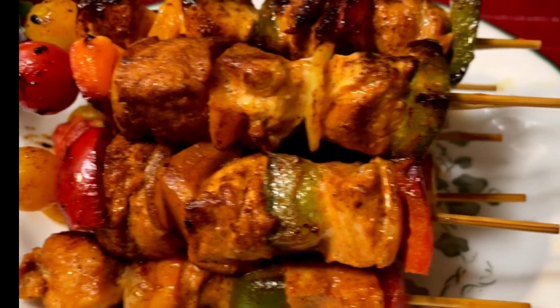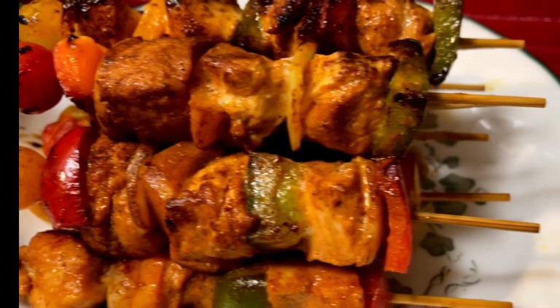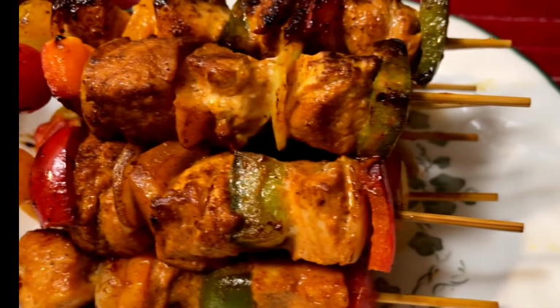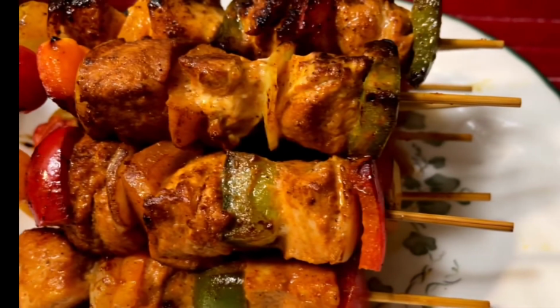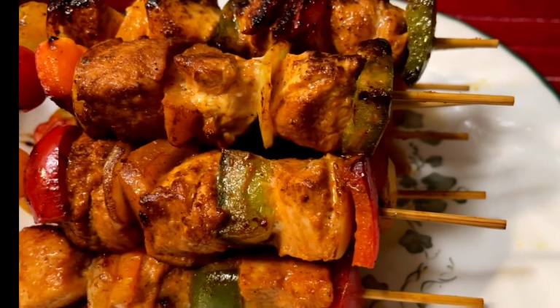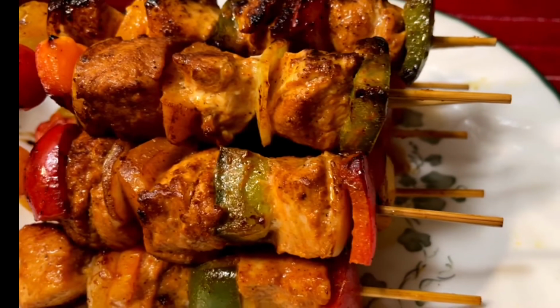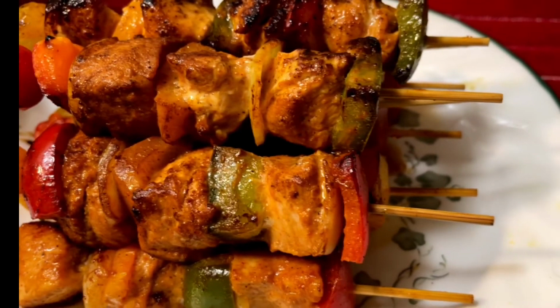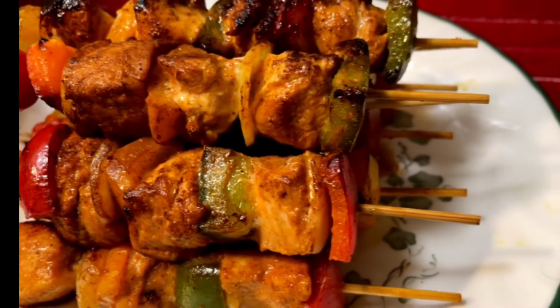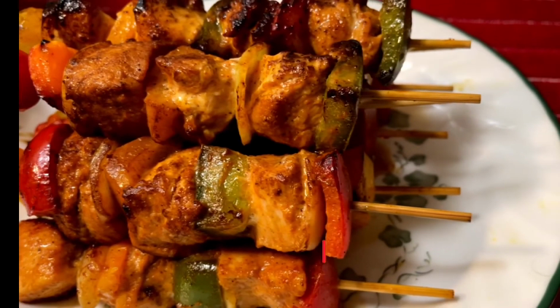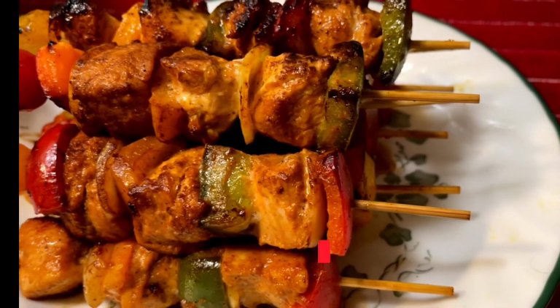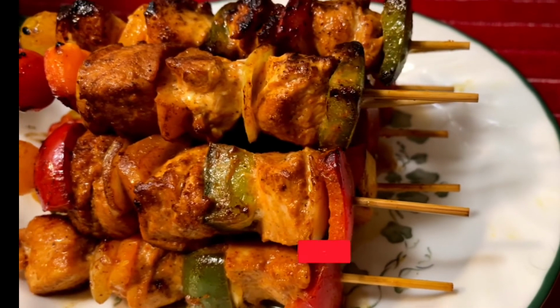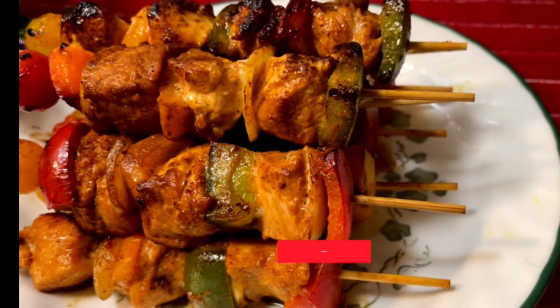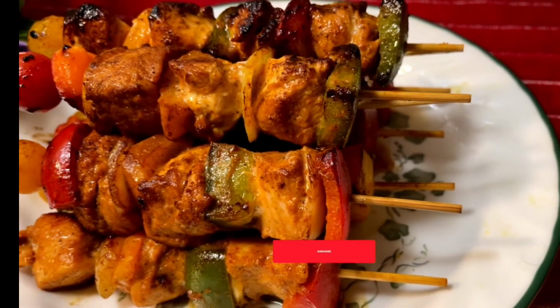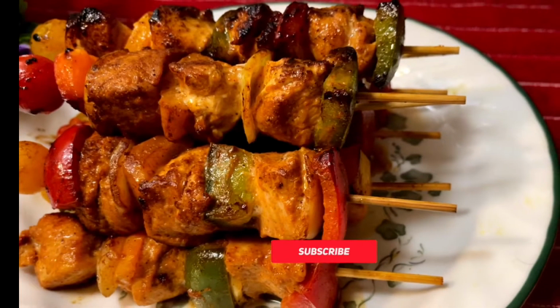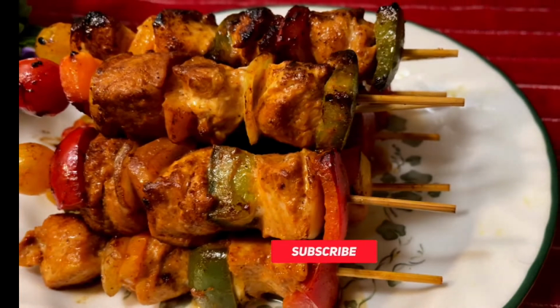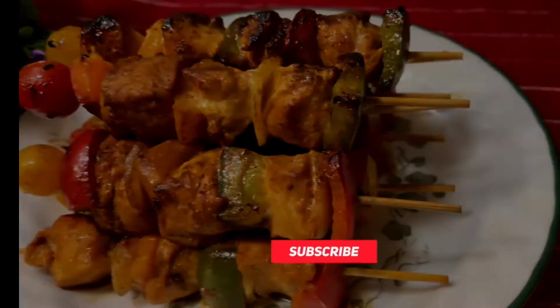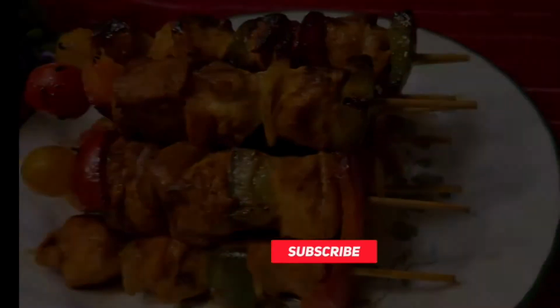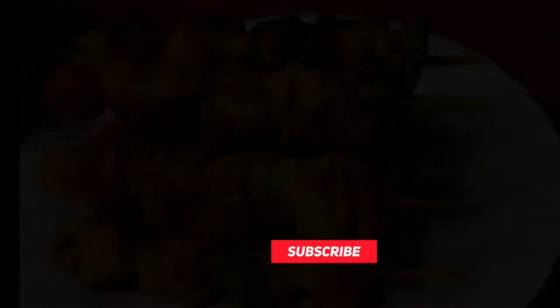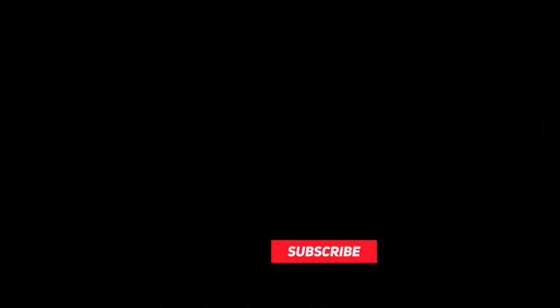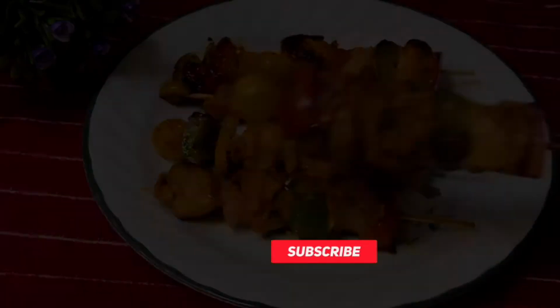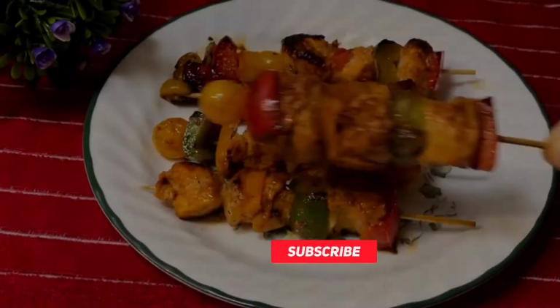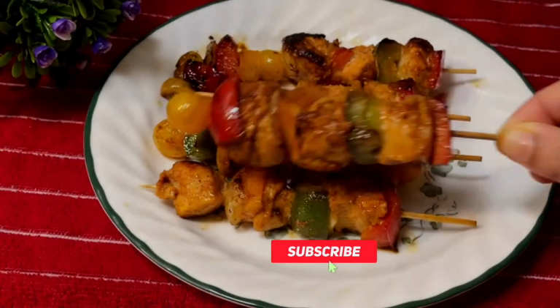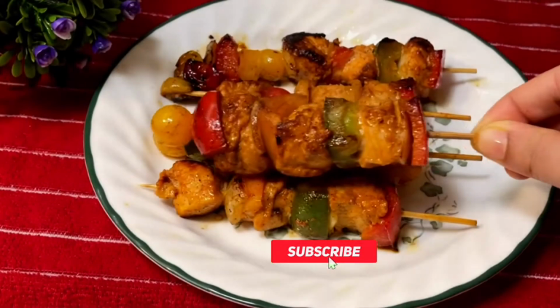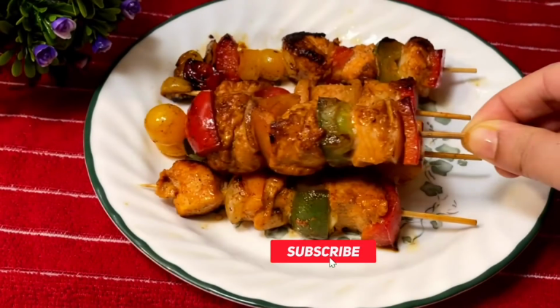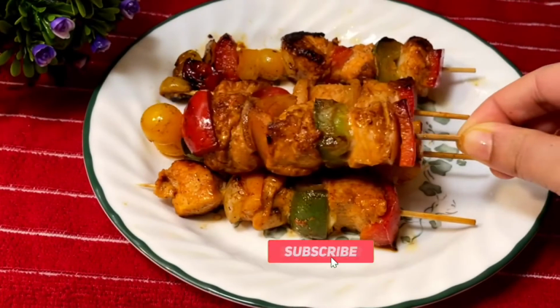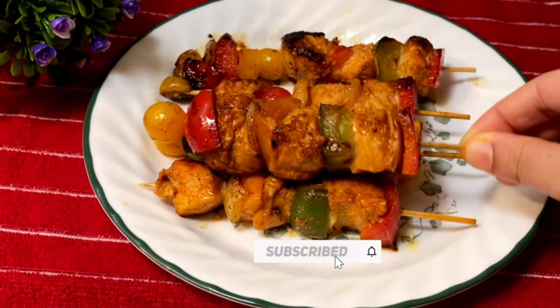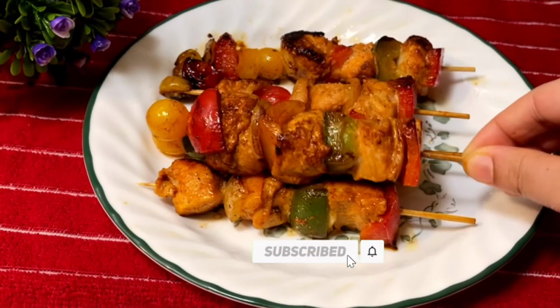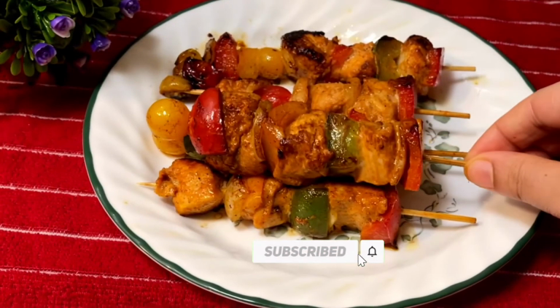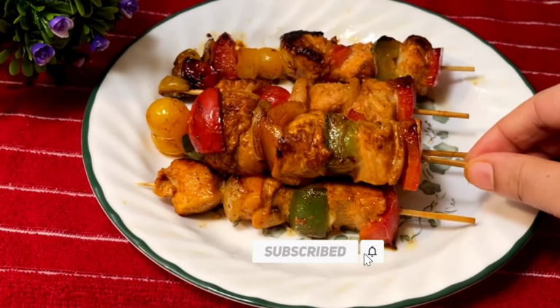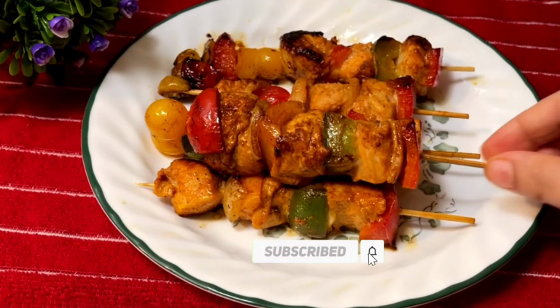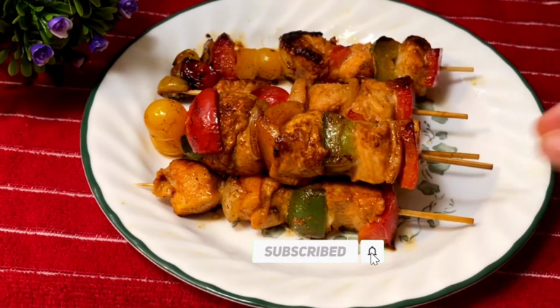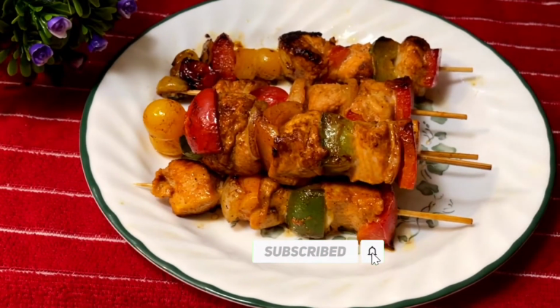Bismillahirrahmanirrahim. Assalamualaikum everyone. Welcome to my channel Sabrina's Kitchen.